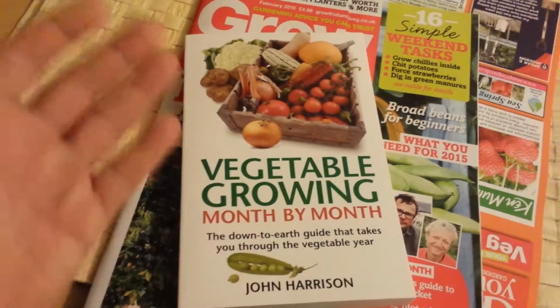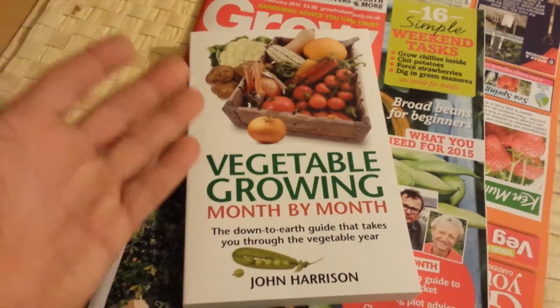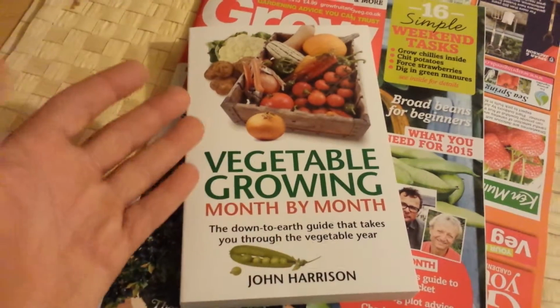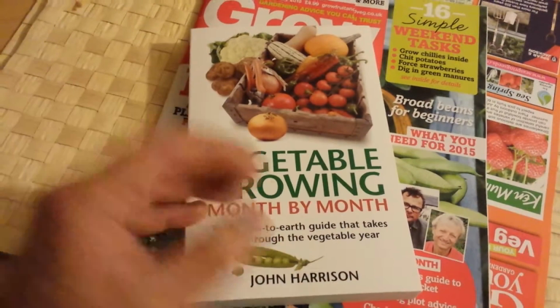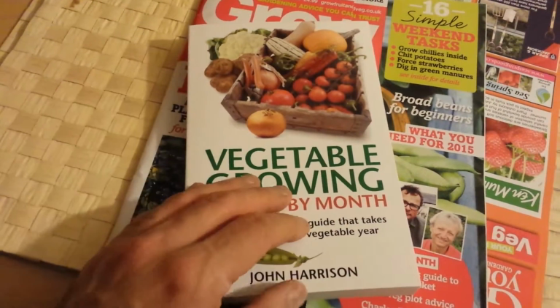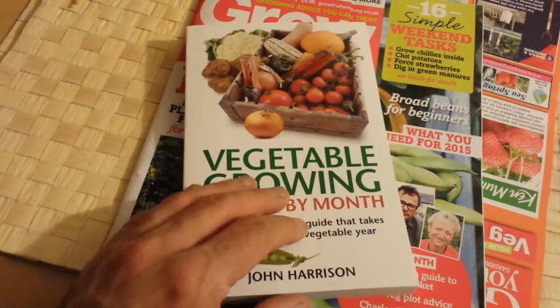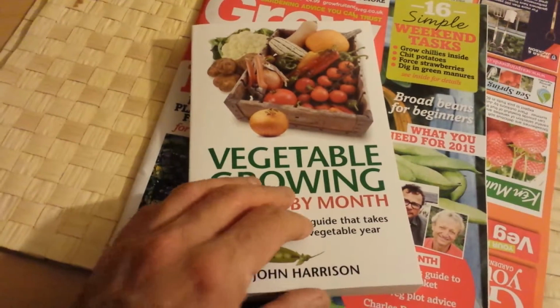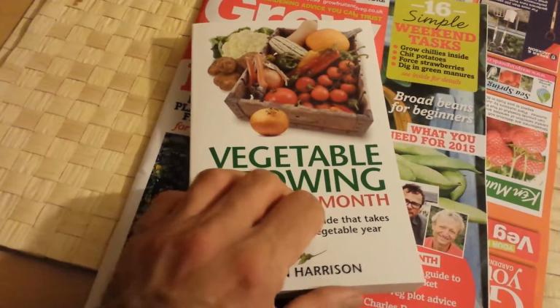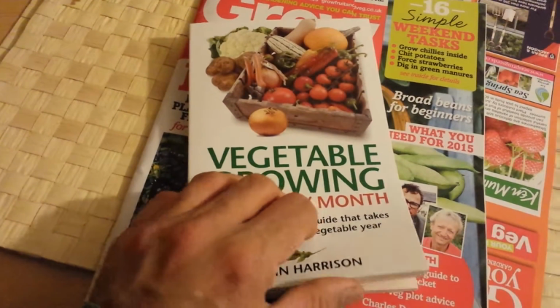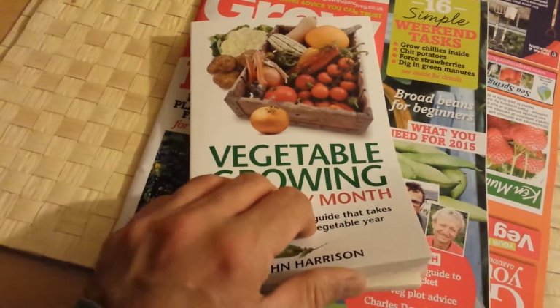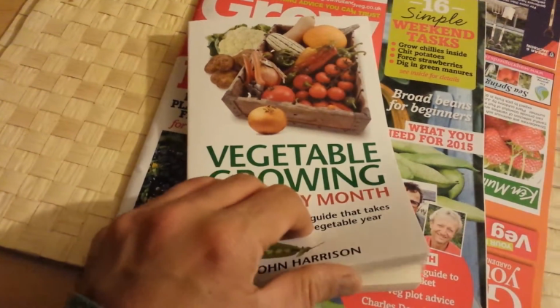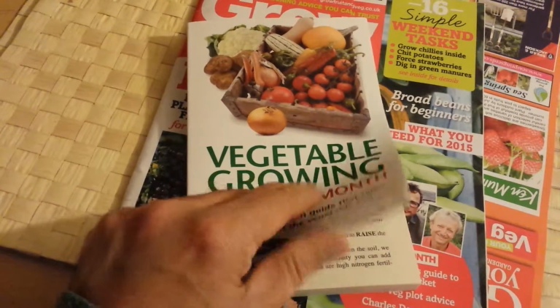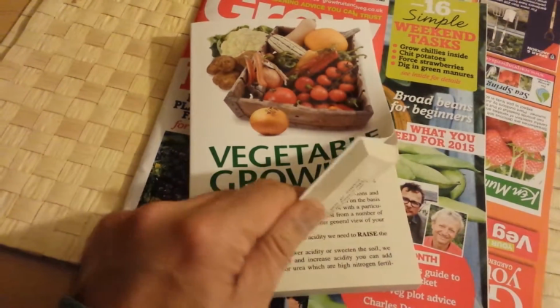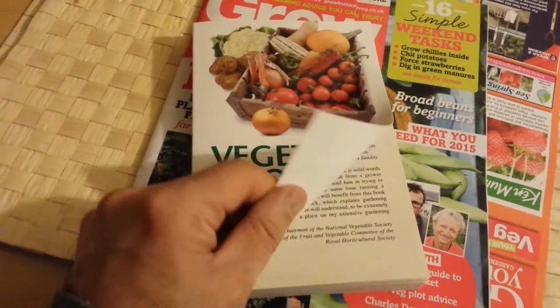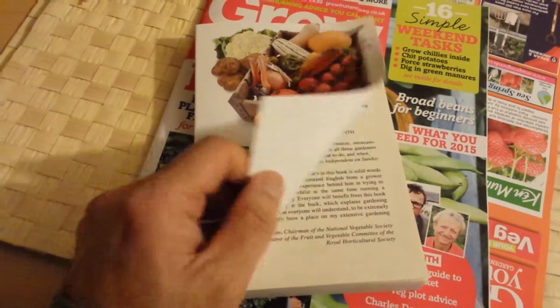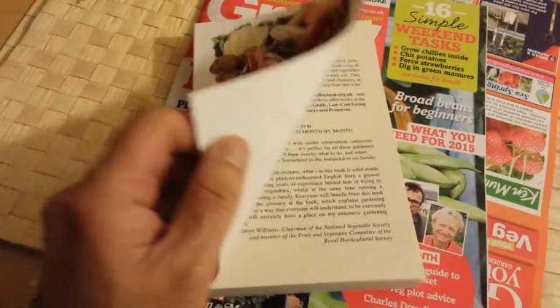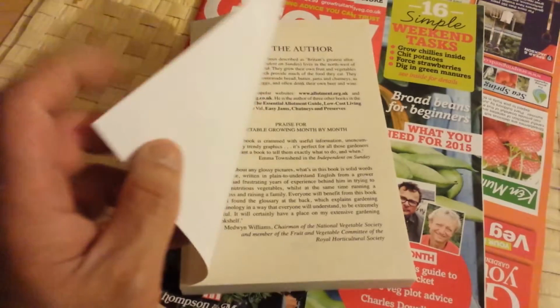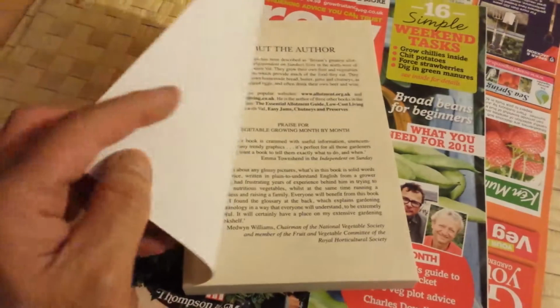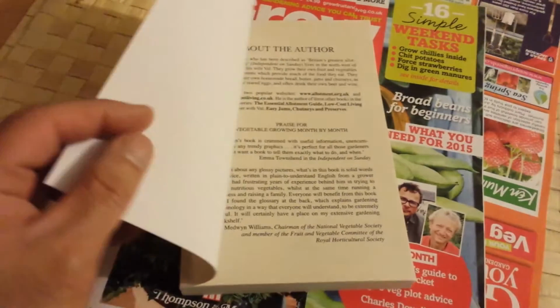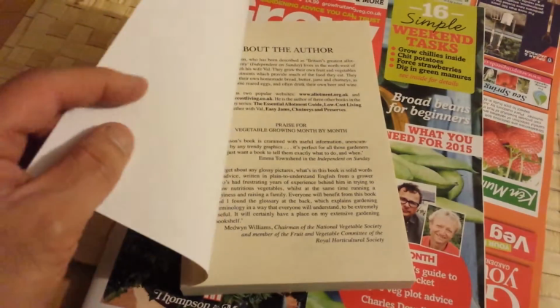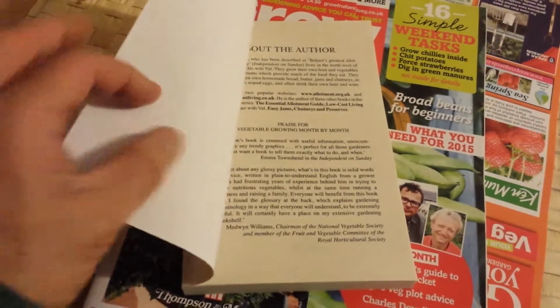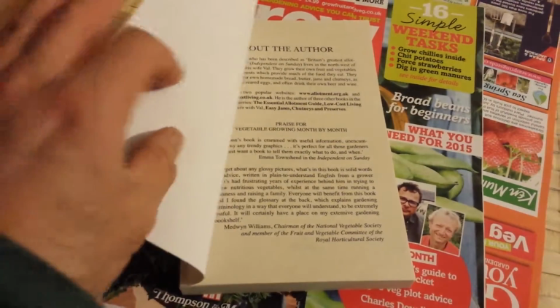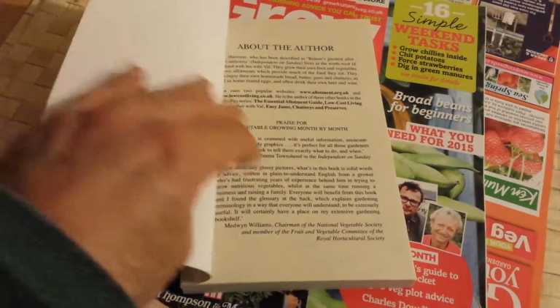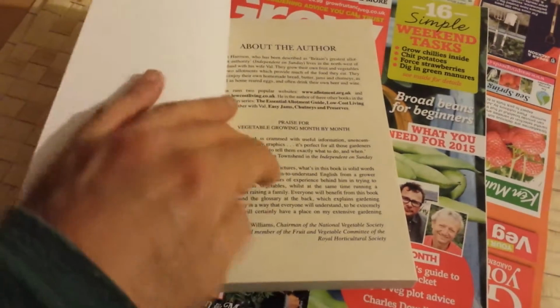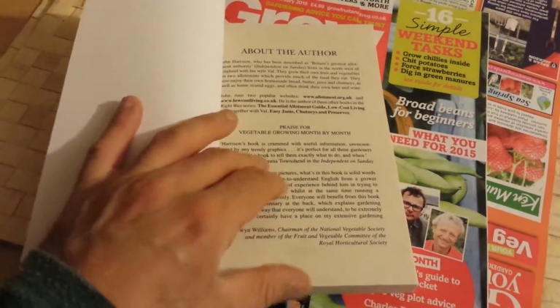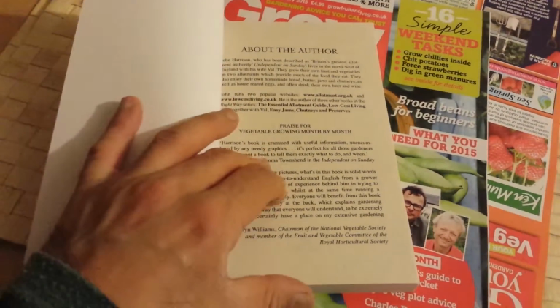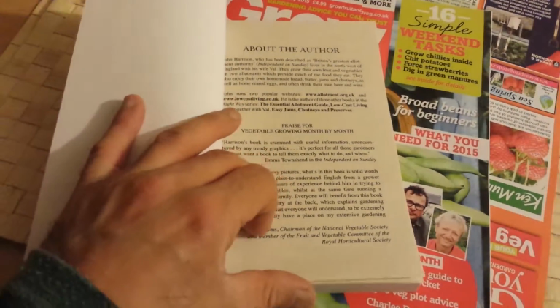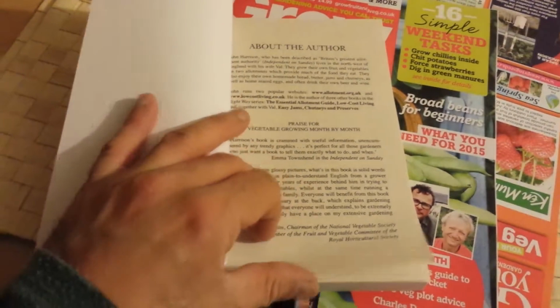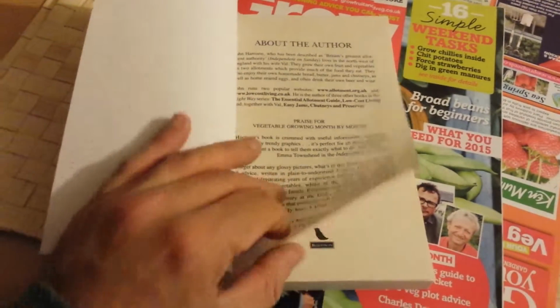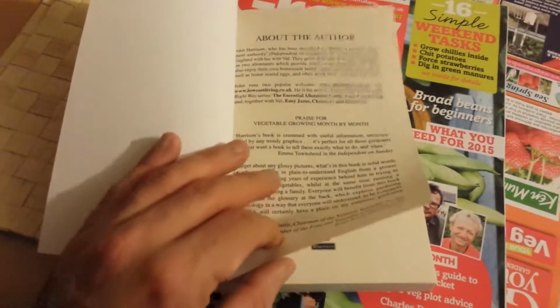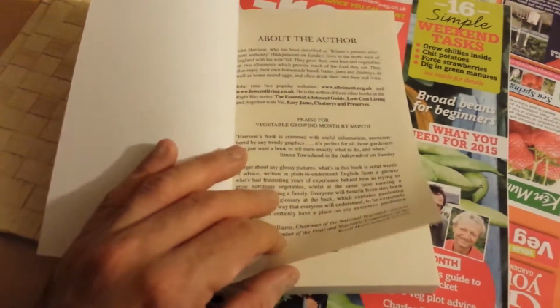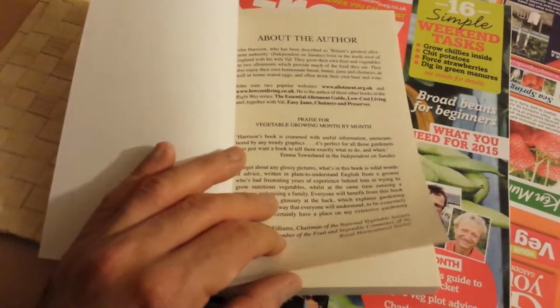He has actually had an allotment for more than 10 years now, has grown a lot of things, and has written about them a lot.